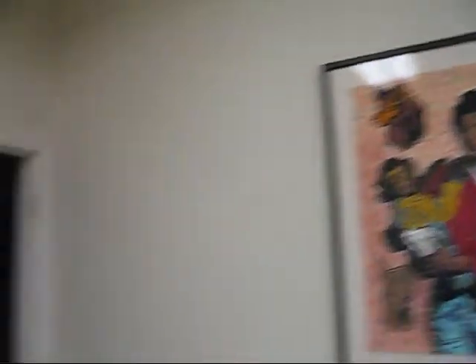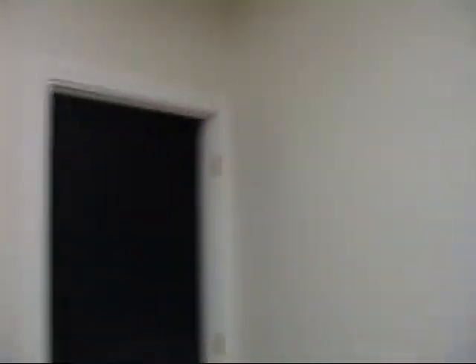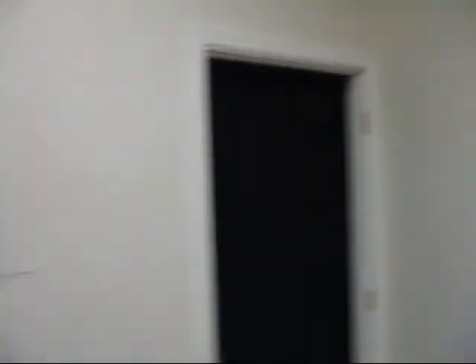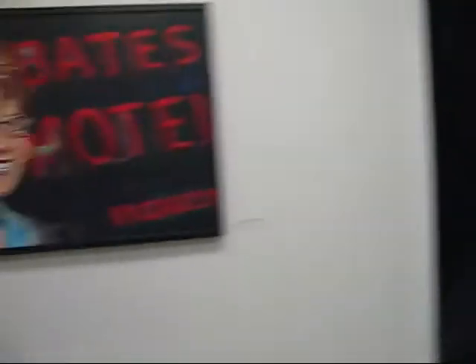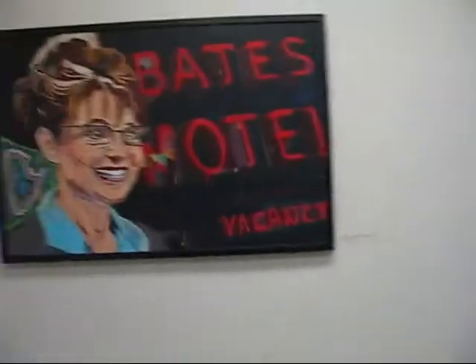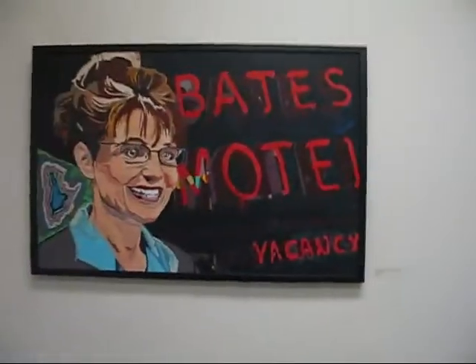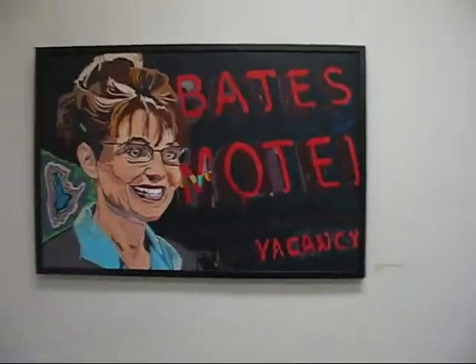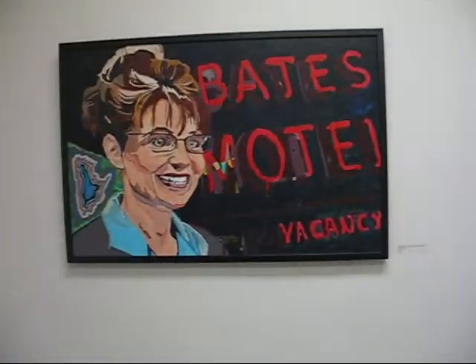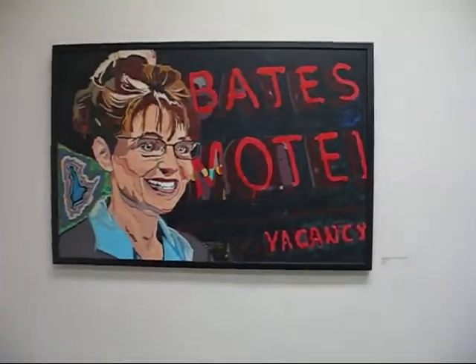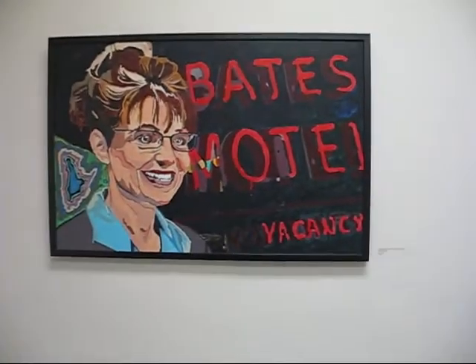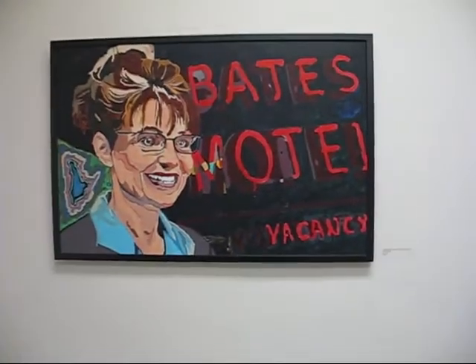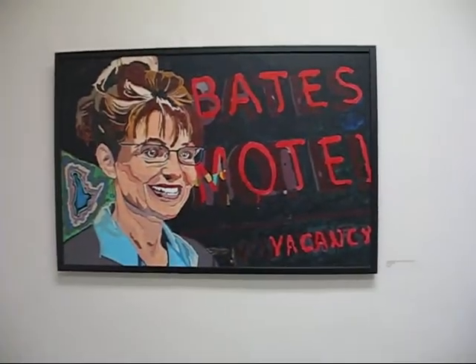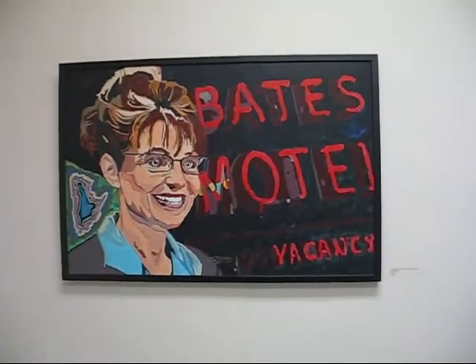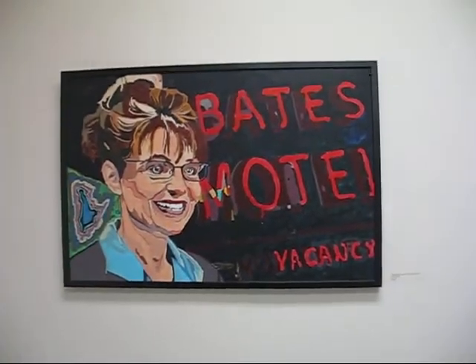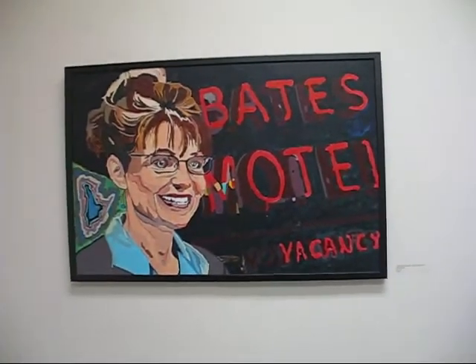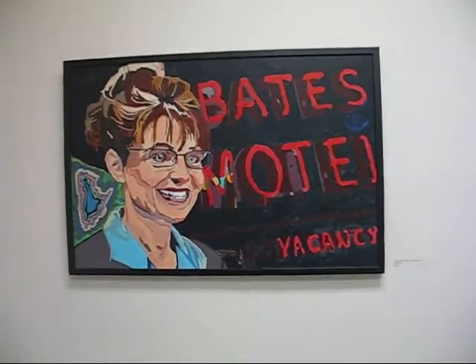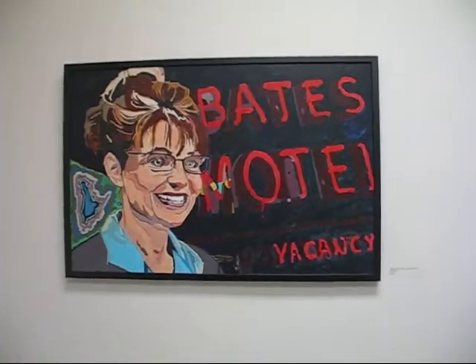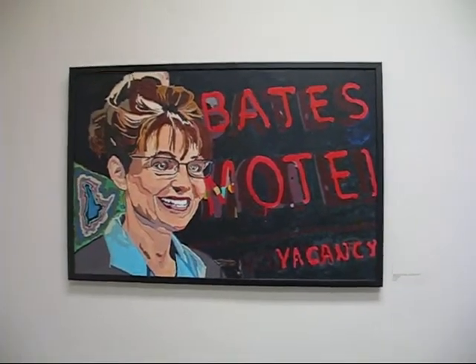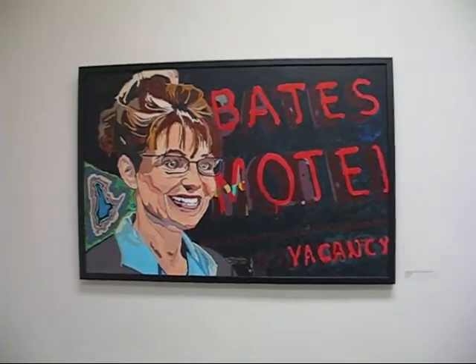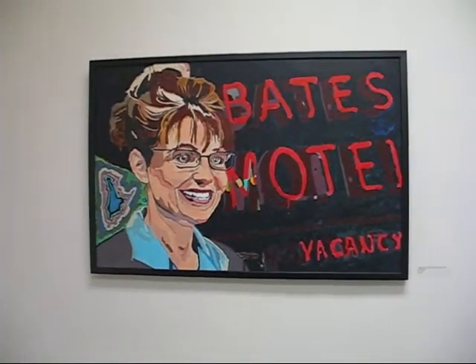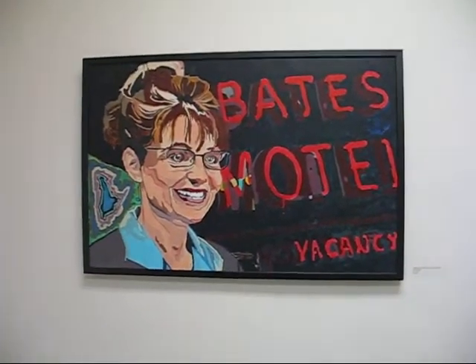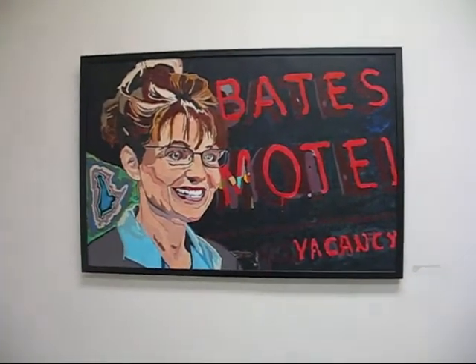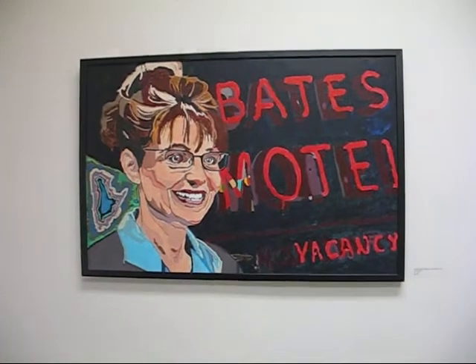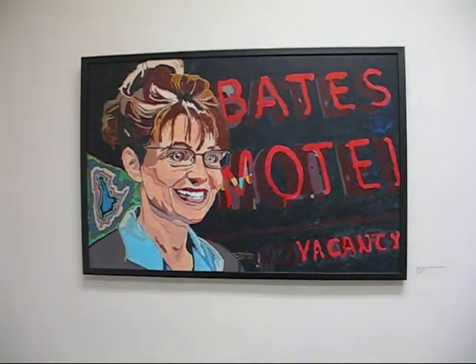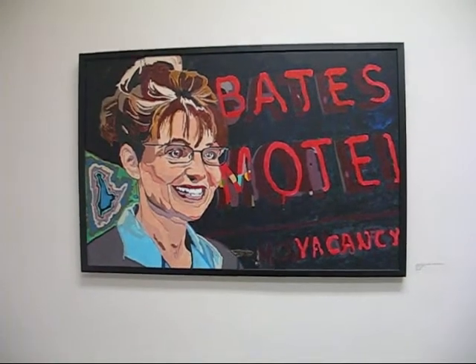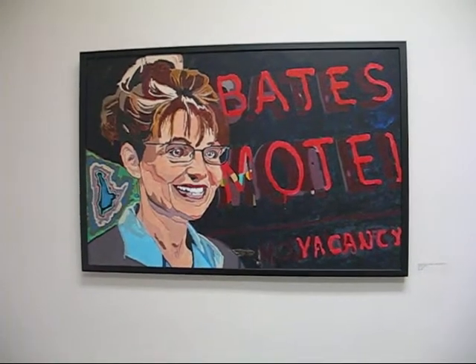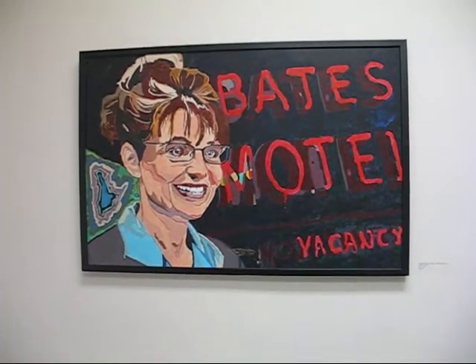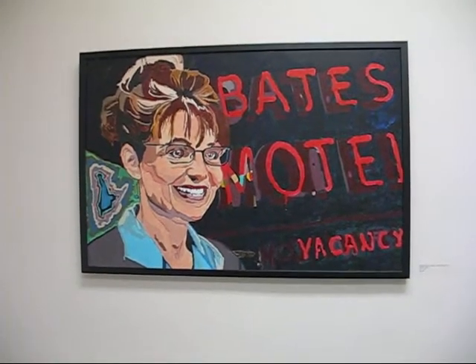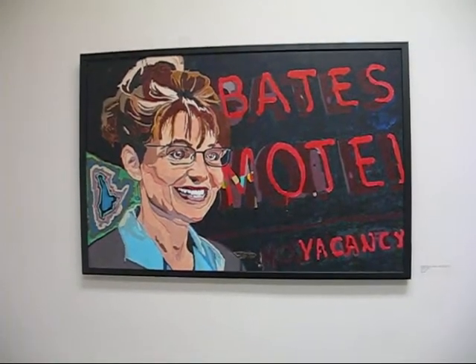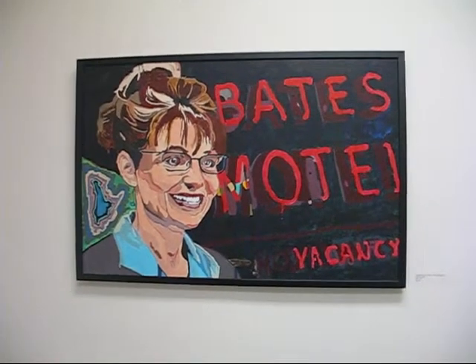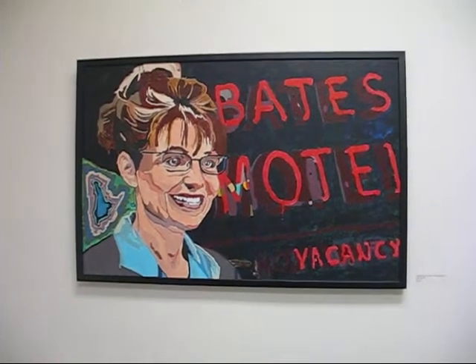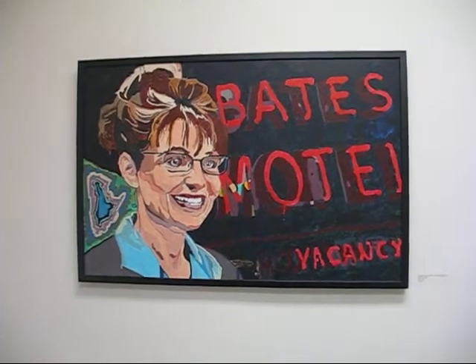And here we have Sarah Tellen in front of the Bates Motel. Ink.